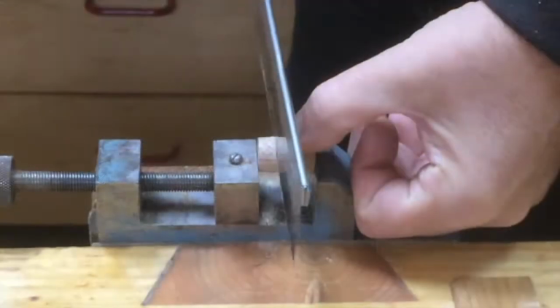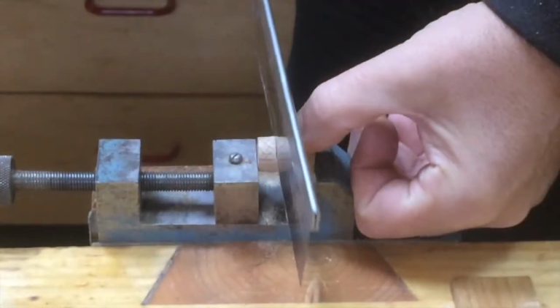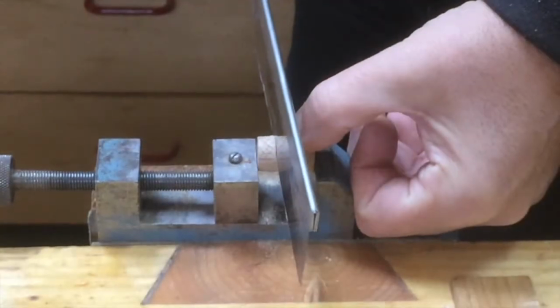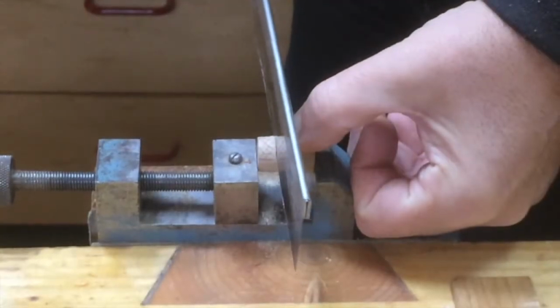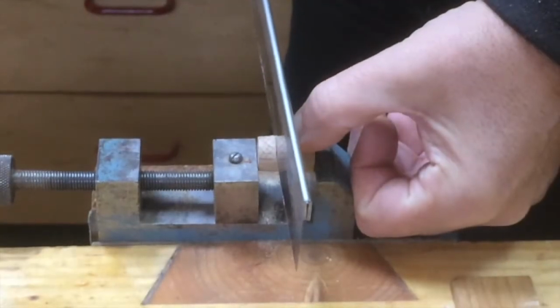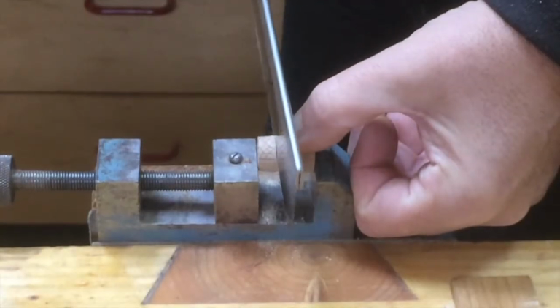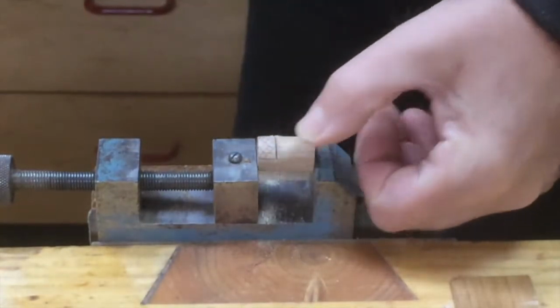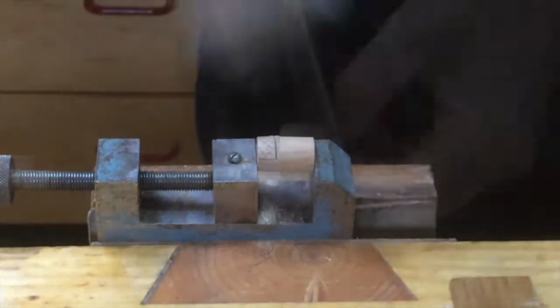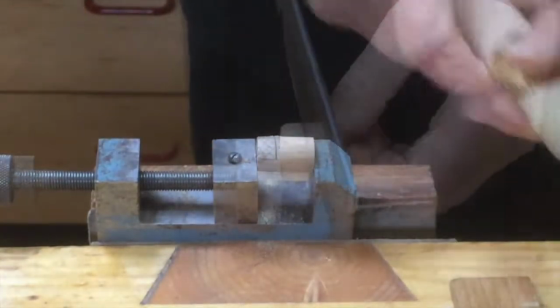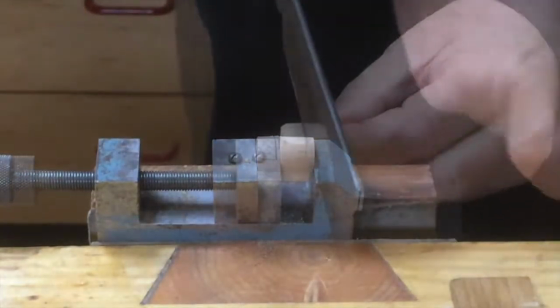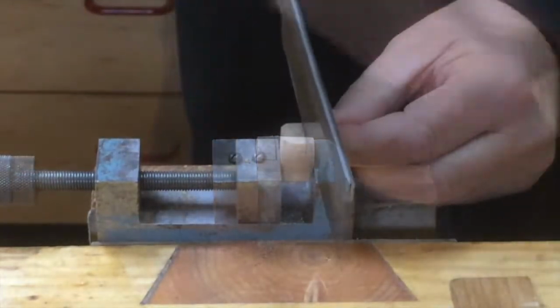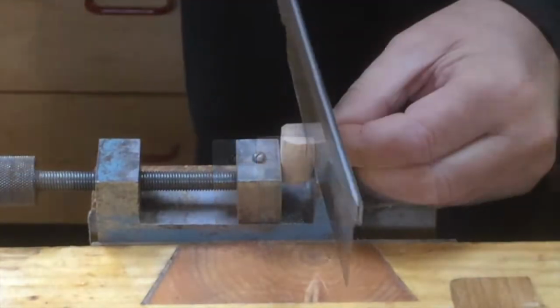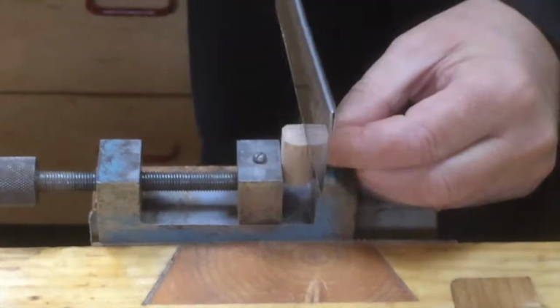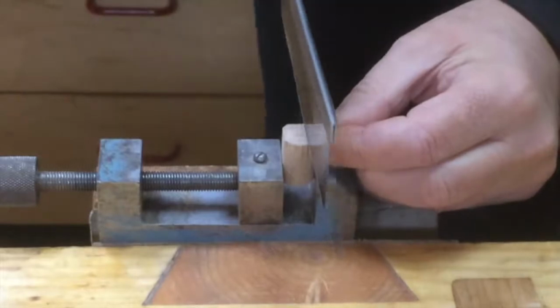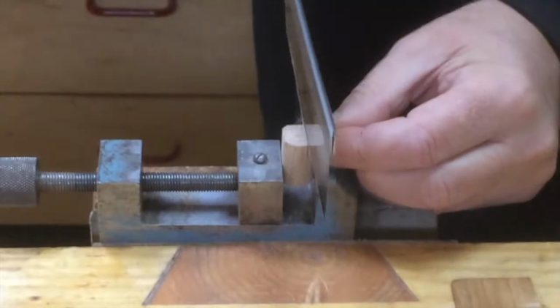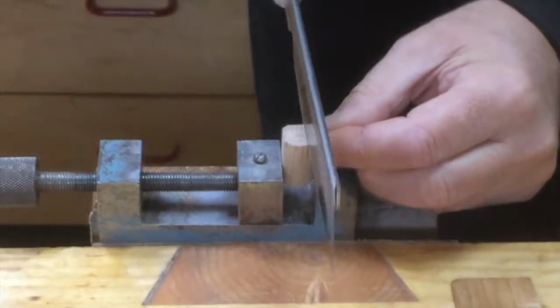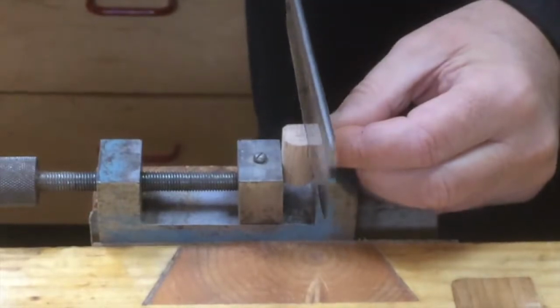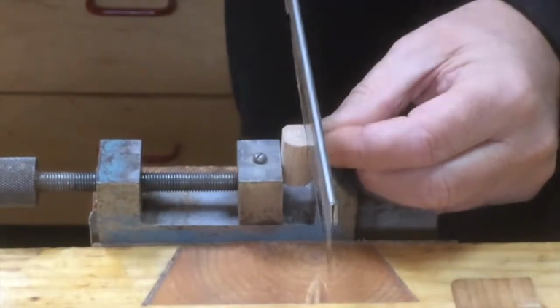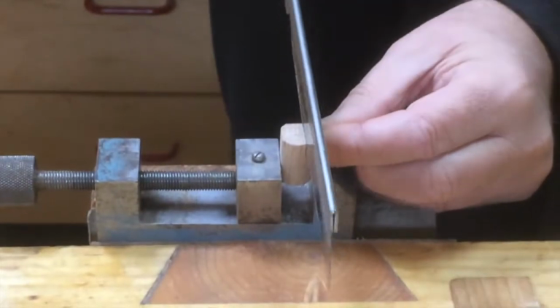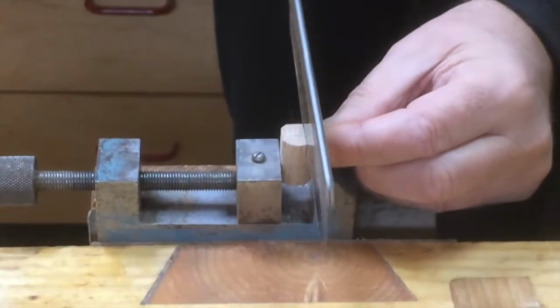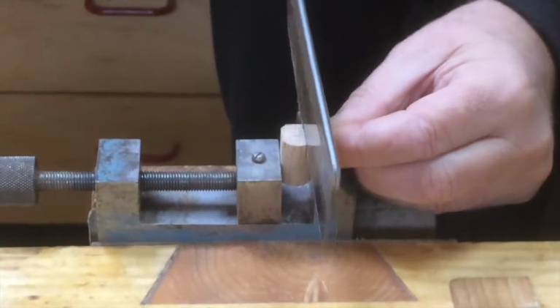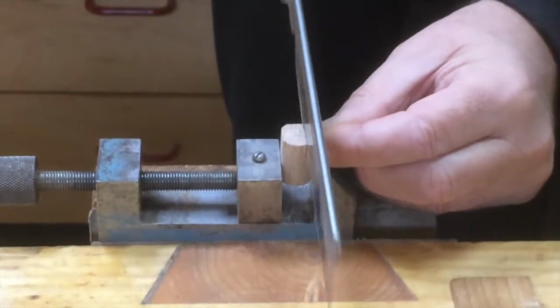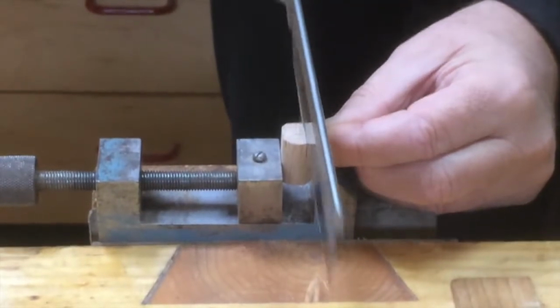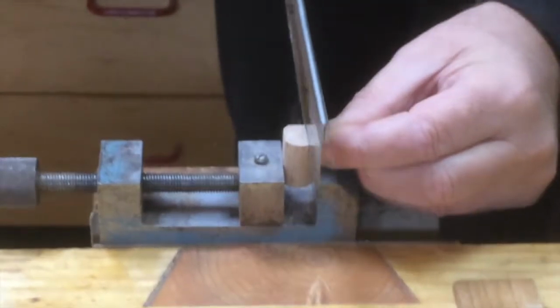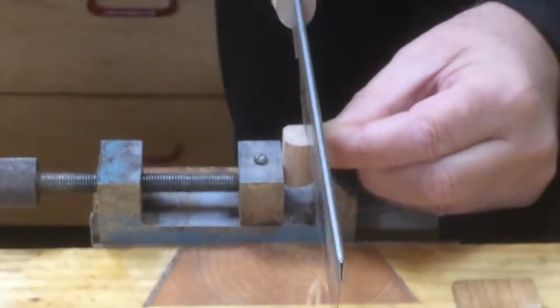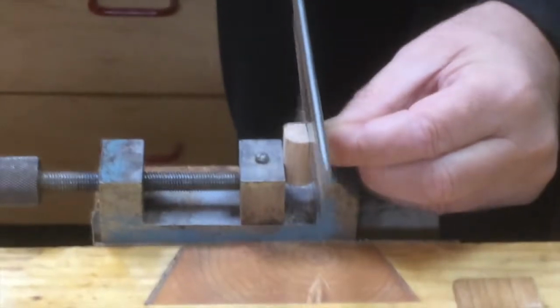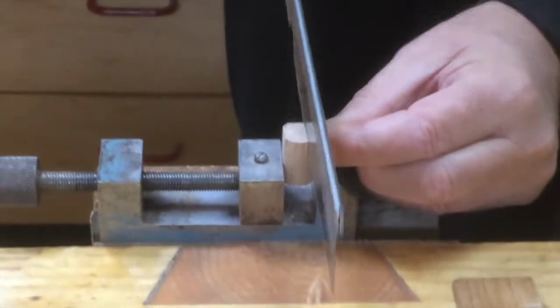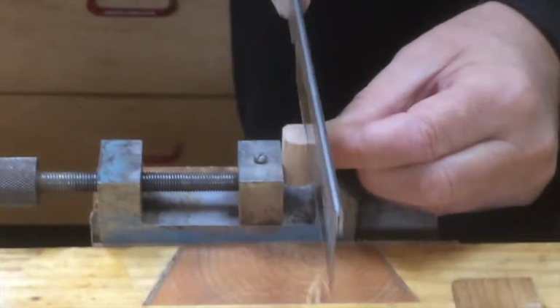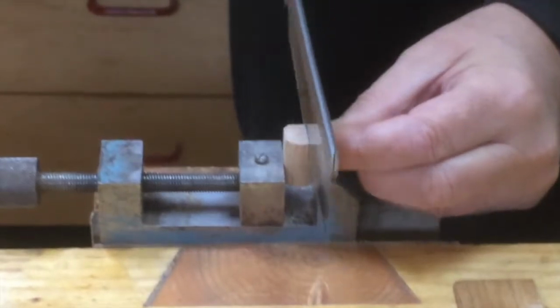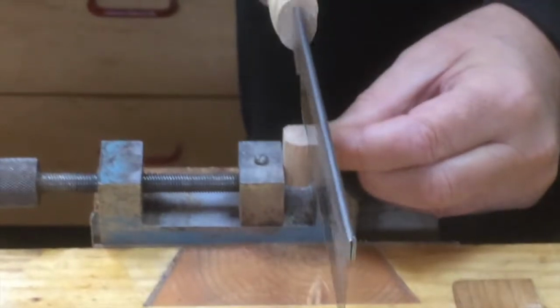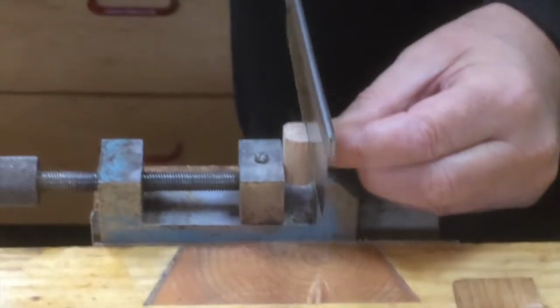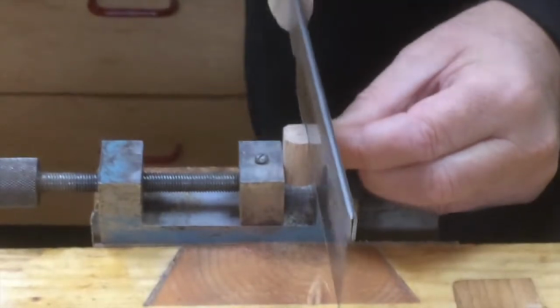Some of the parts that you make are quite intricate, small and delicate.